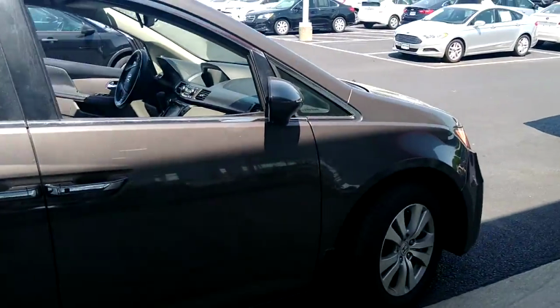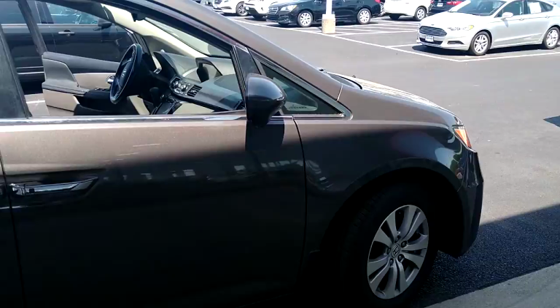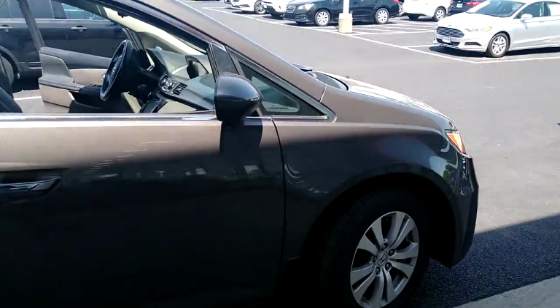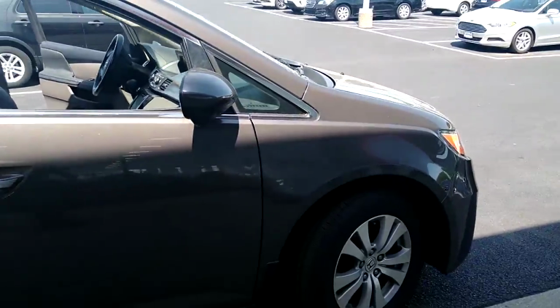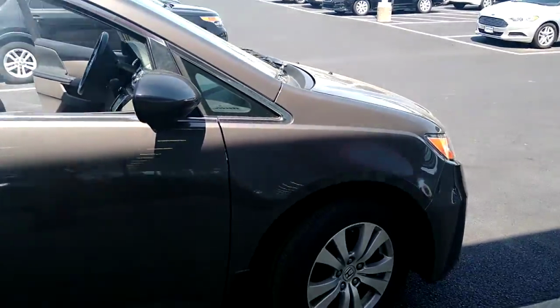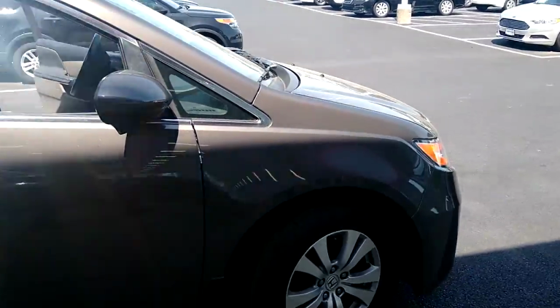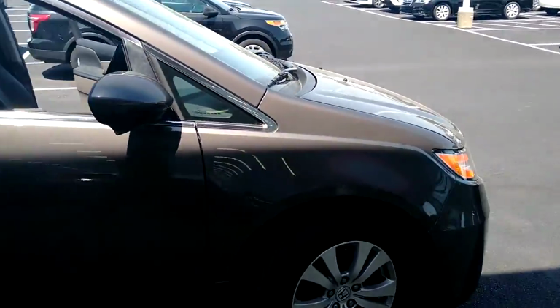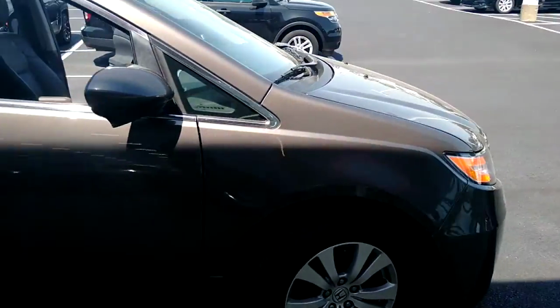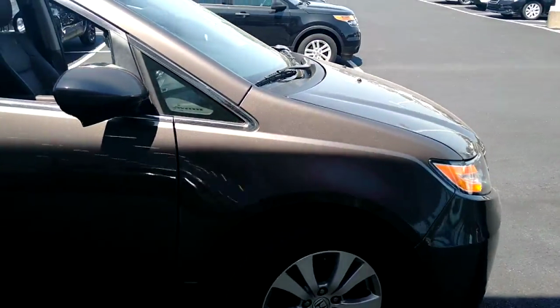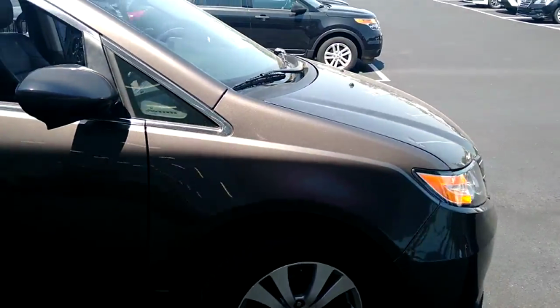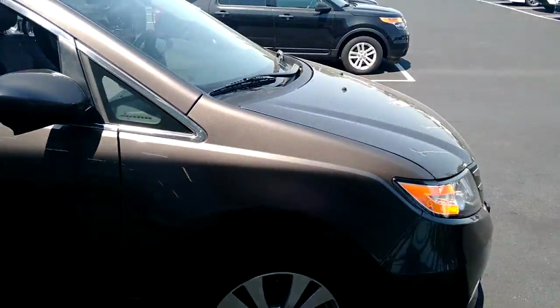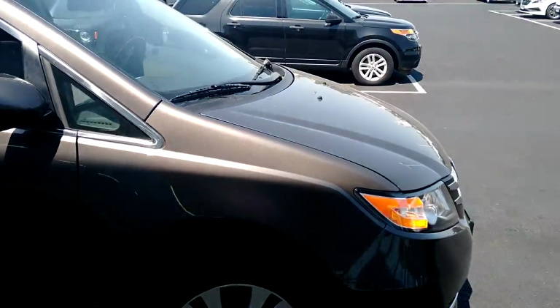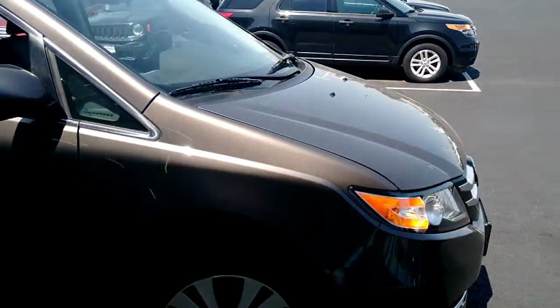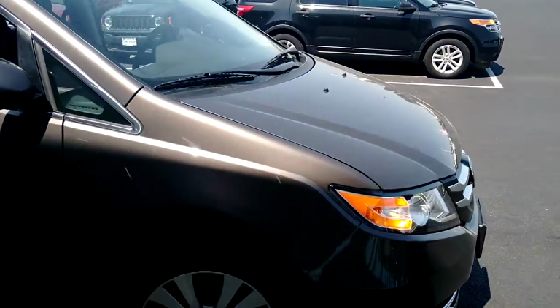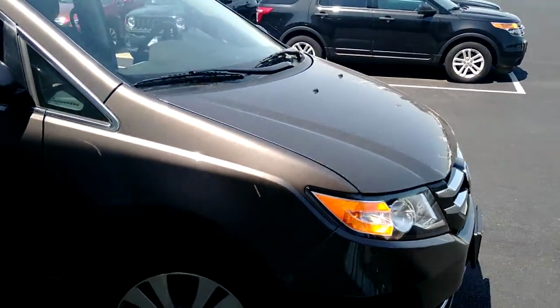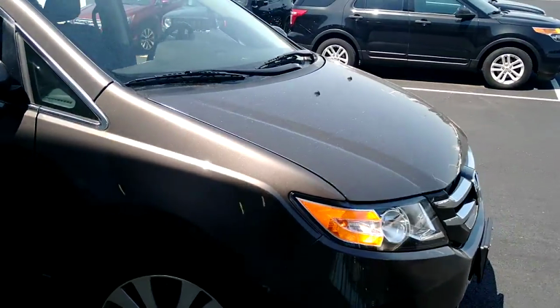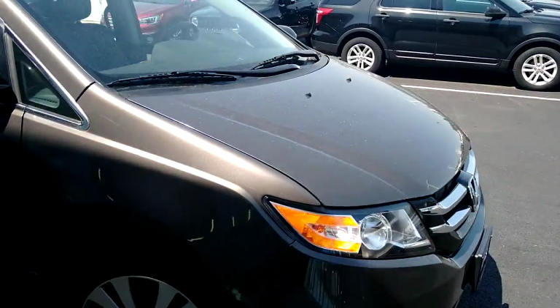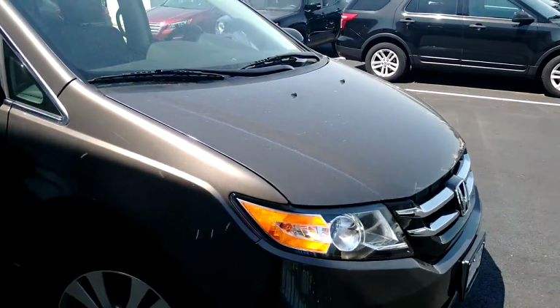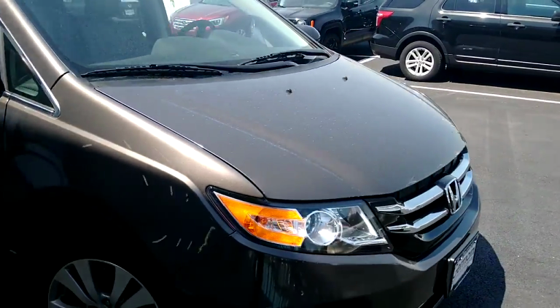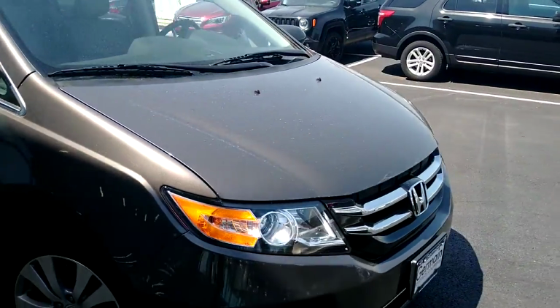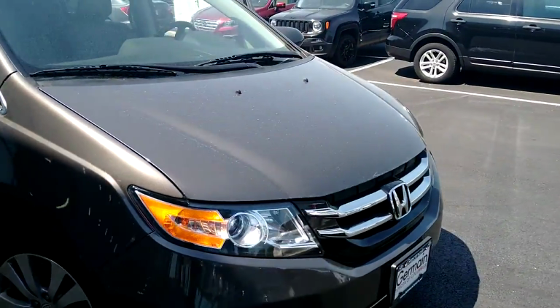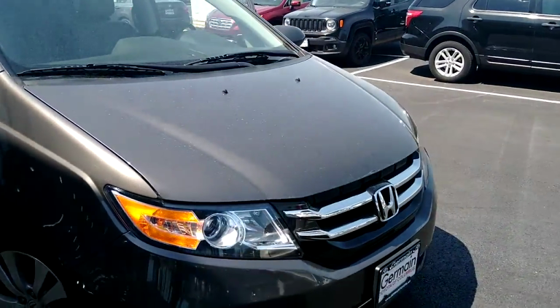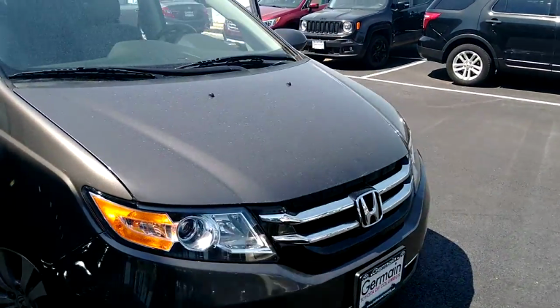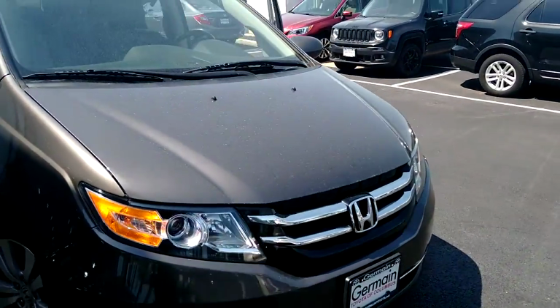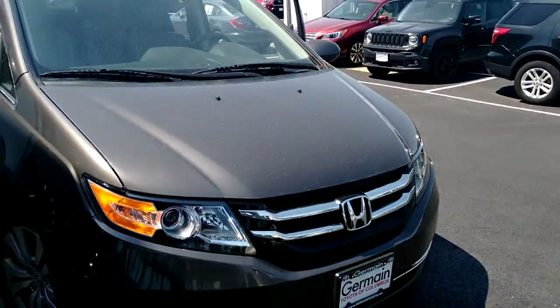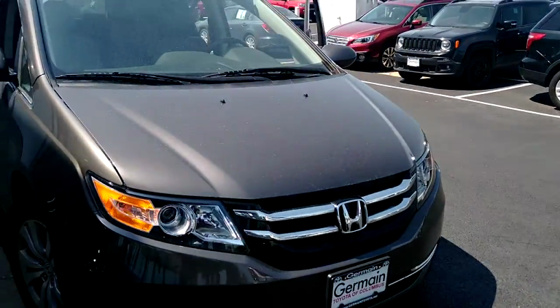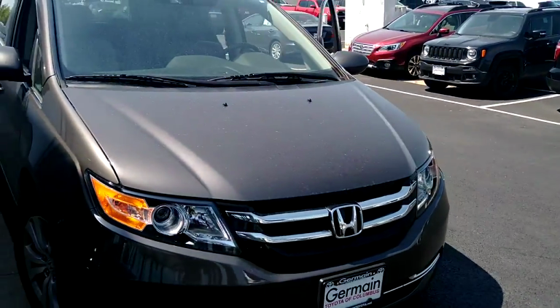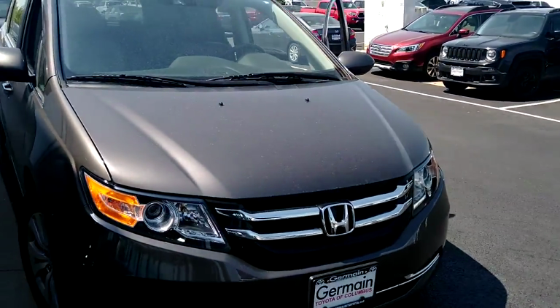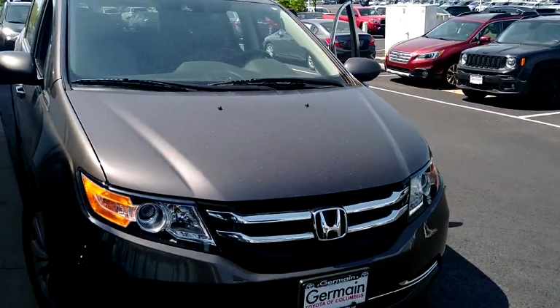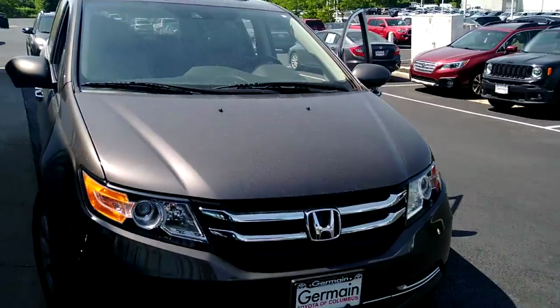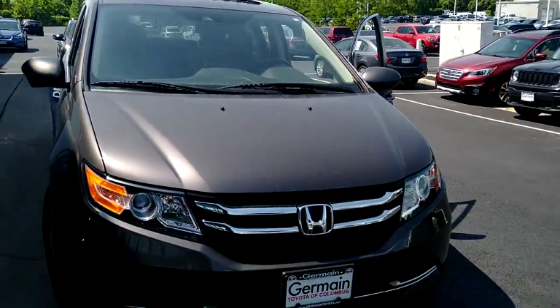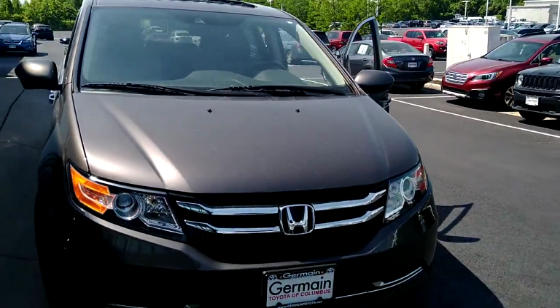We're here at your convenience. Give us a call if you want to schedule a test drive on this particular Odyssey.